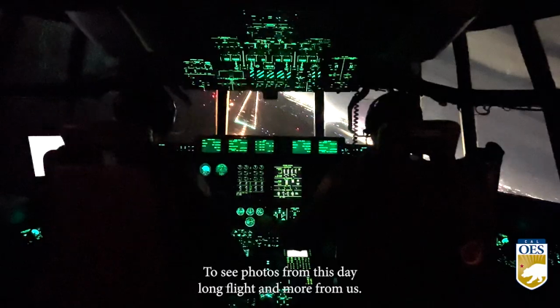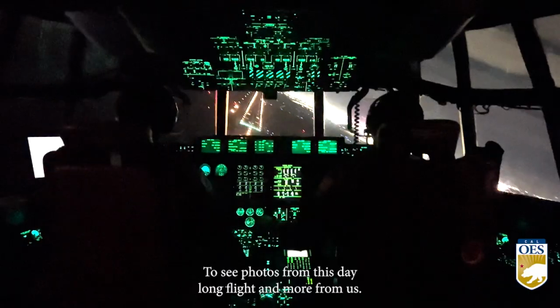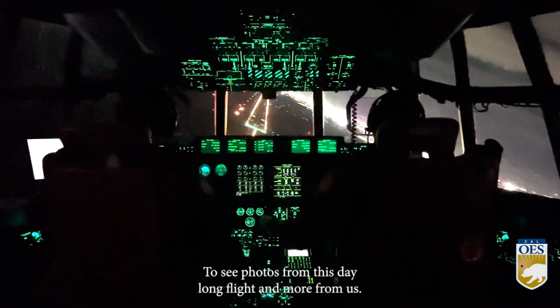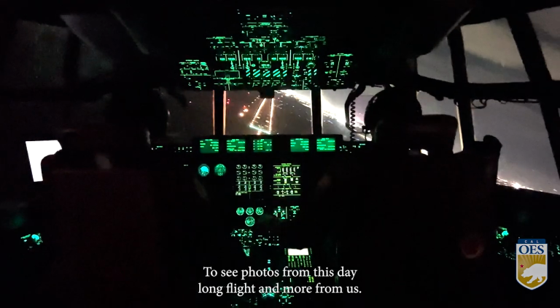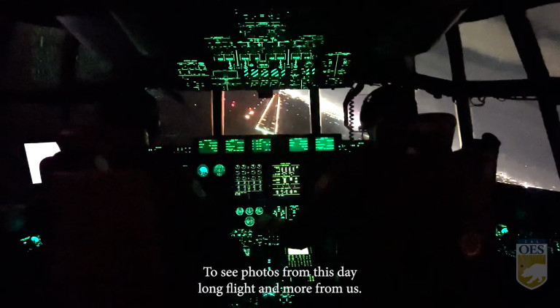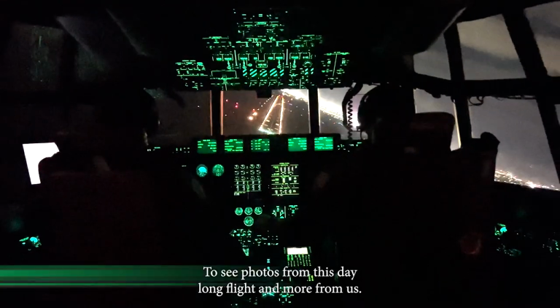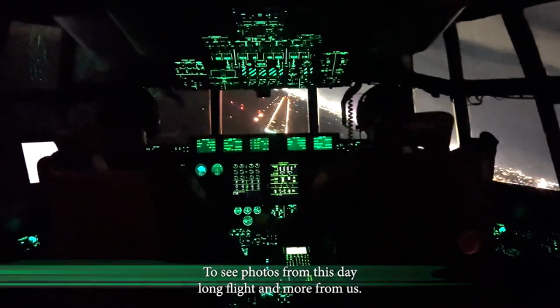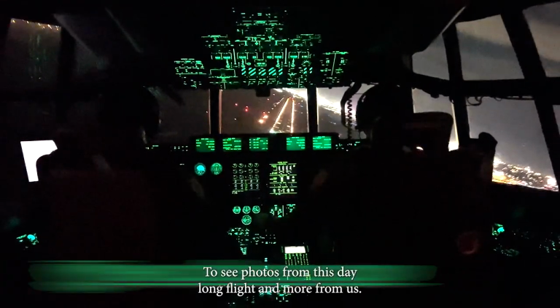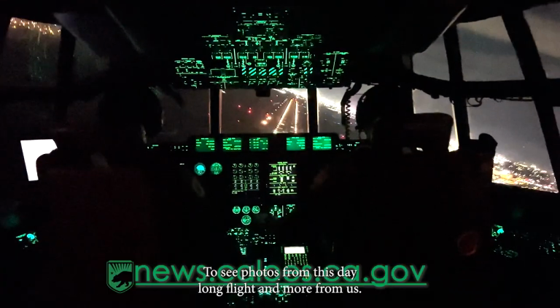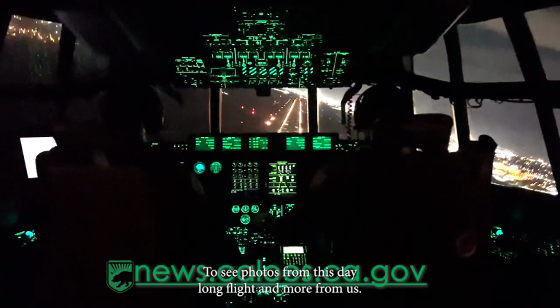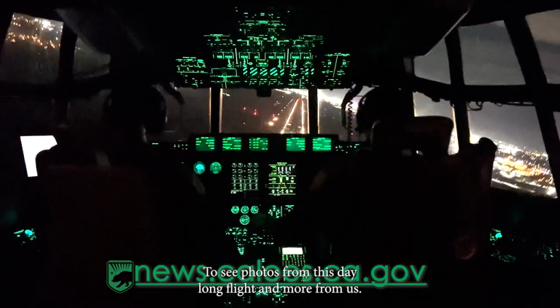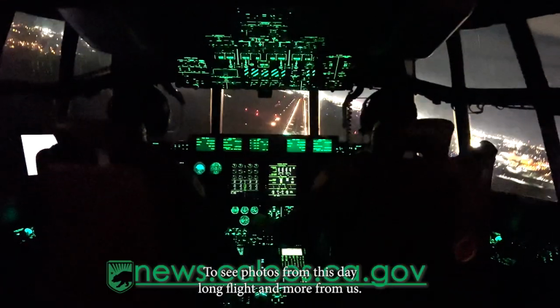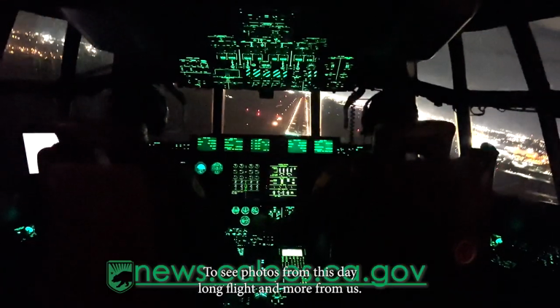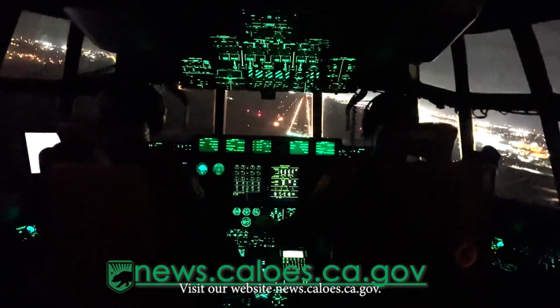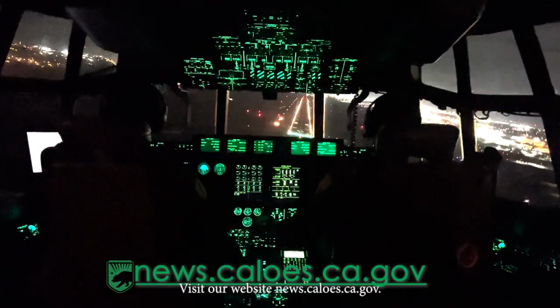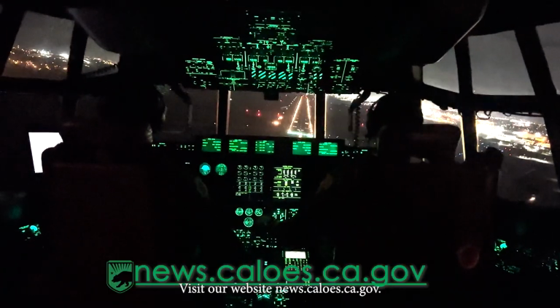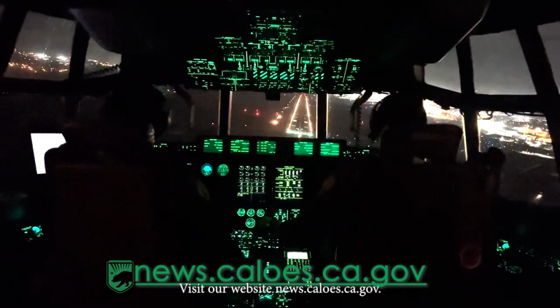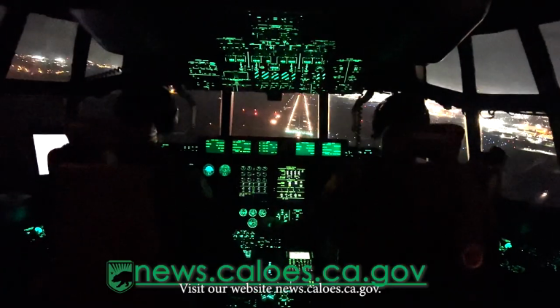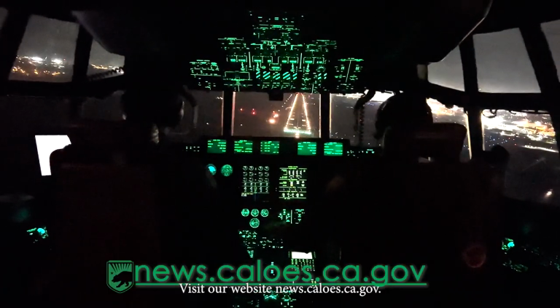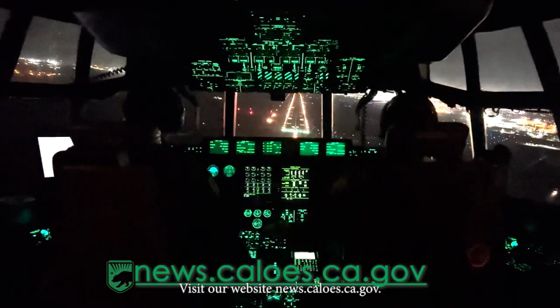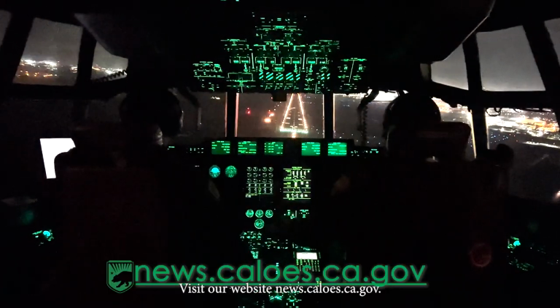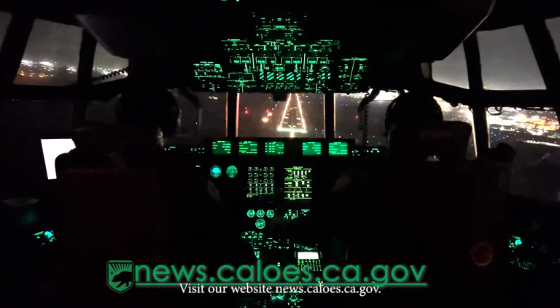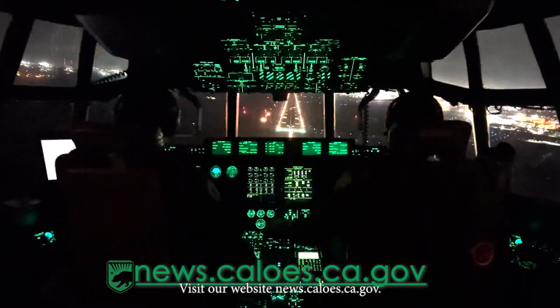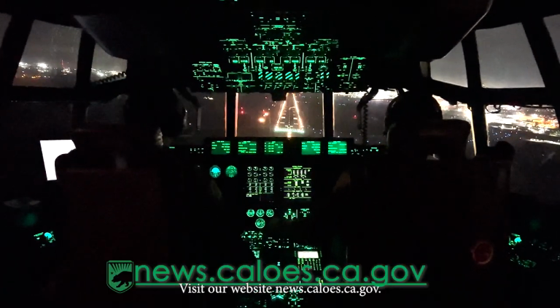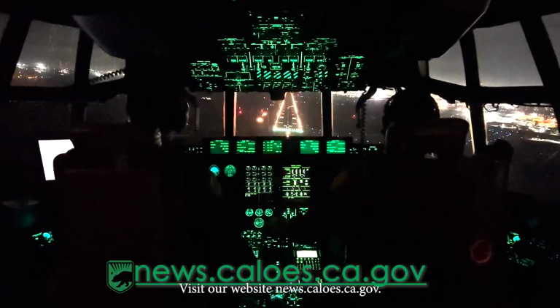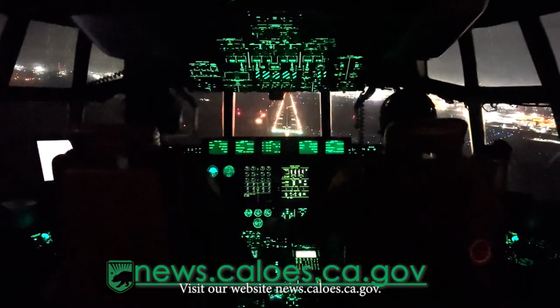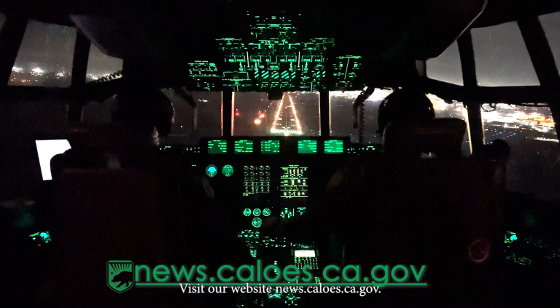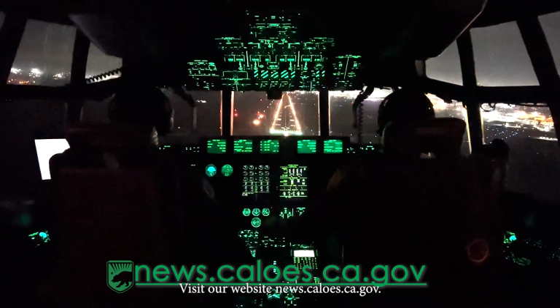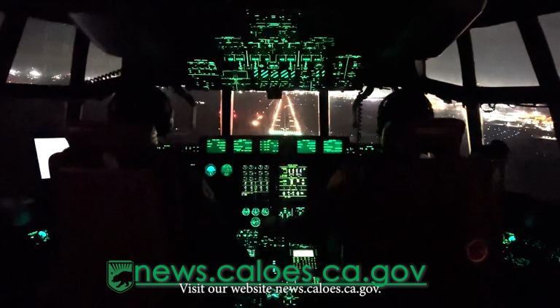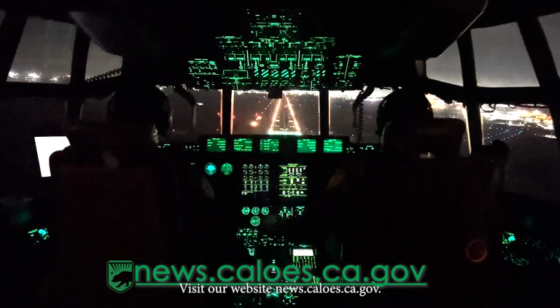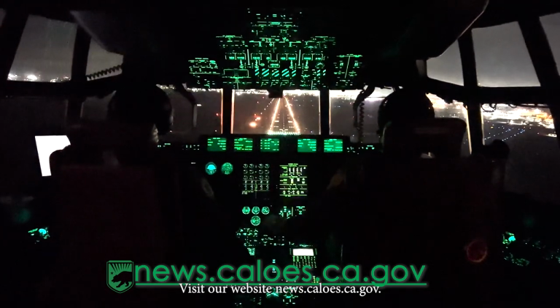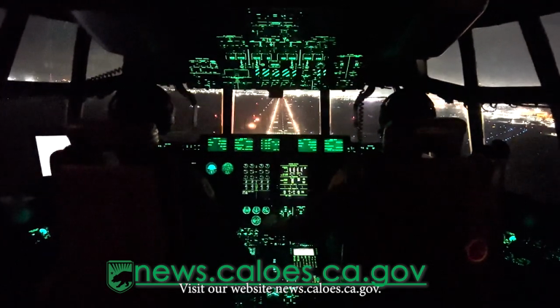To see photos from this day-long flight and more from us, visit our website, news.caloes.ca.gov.